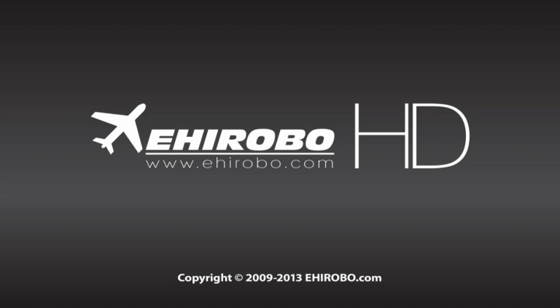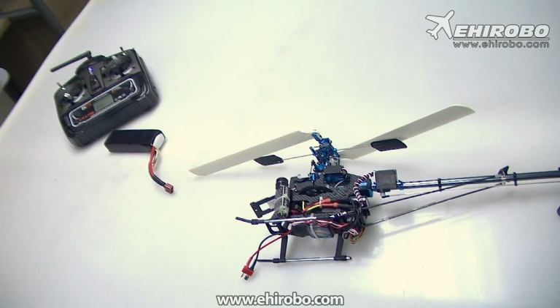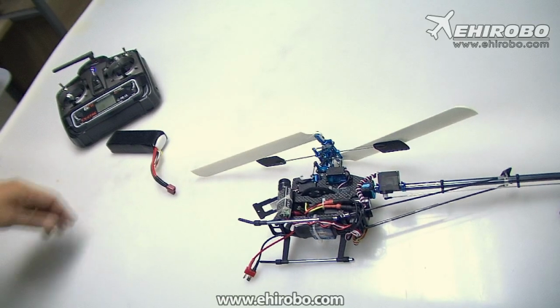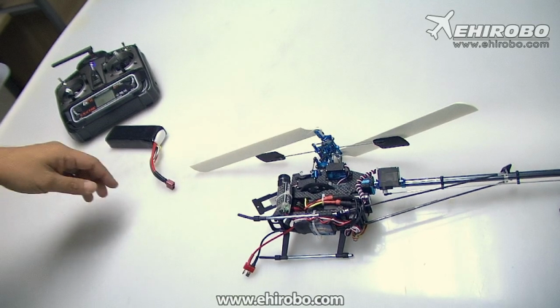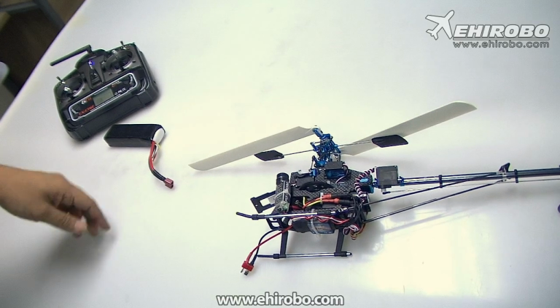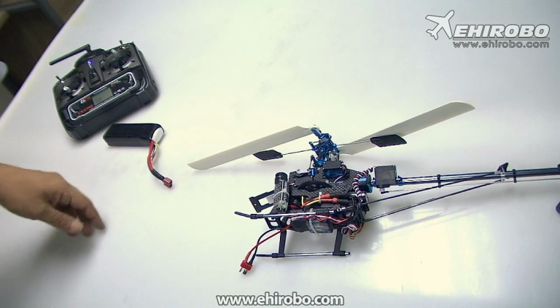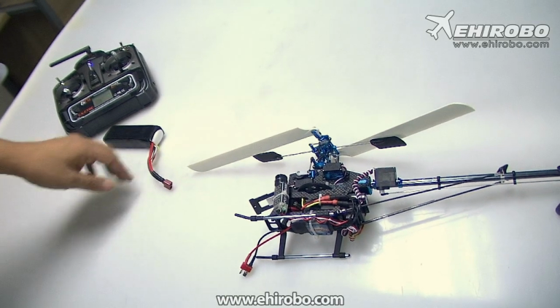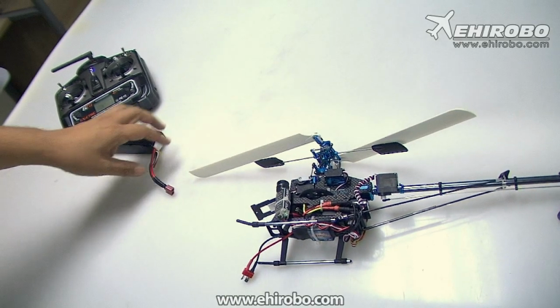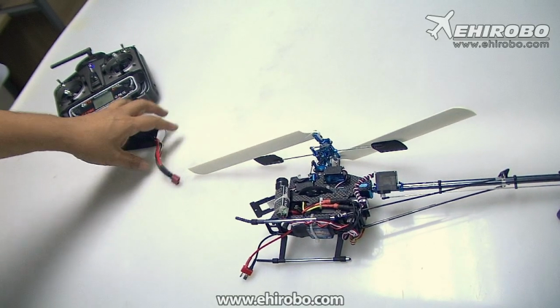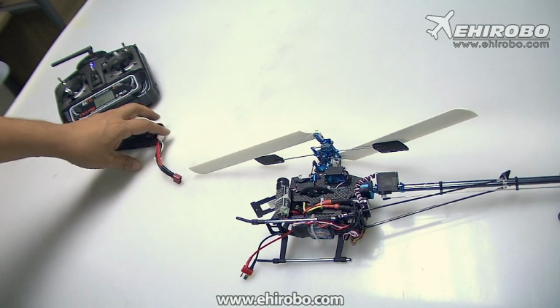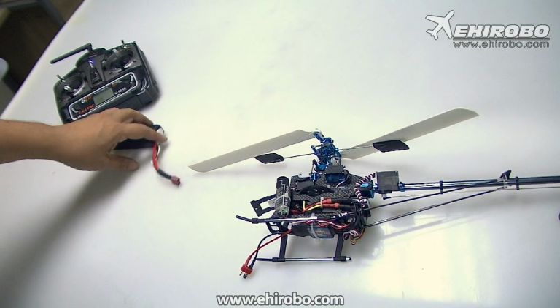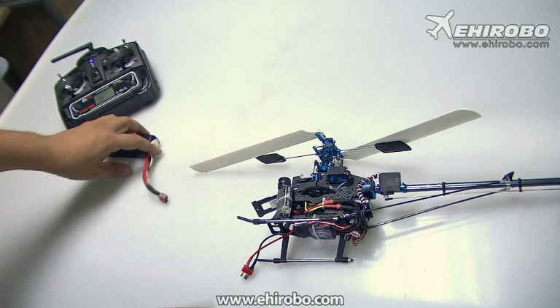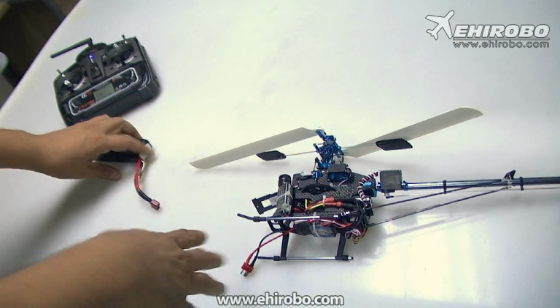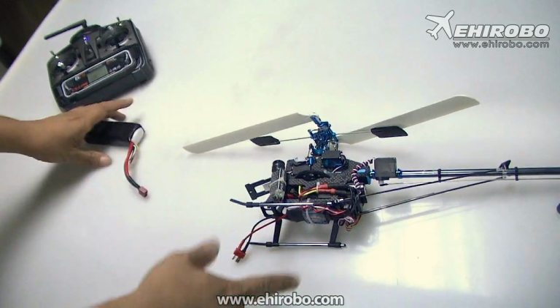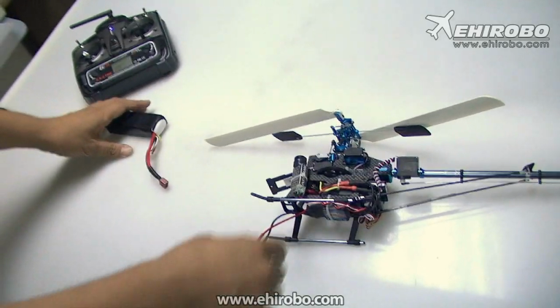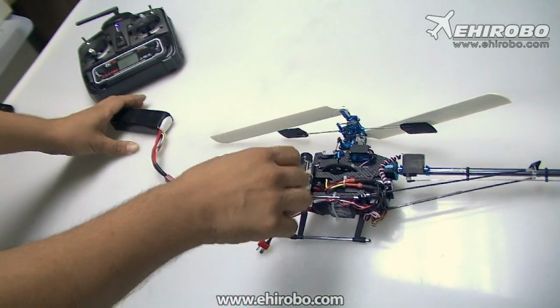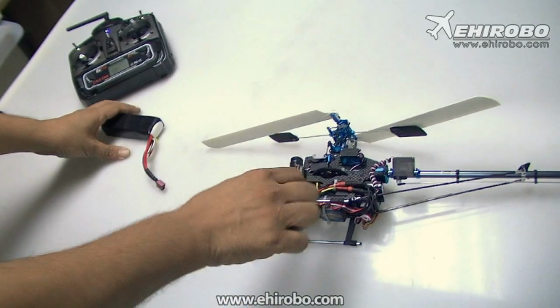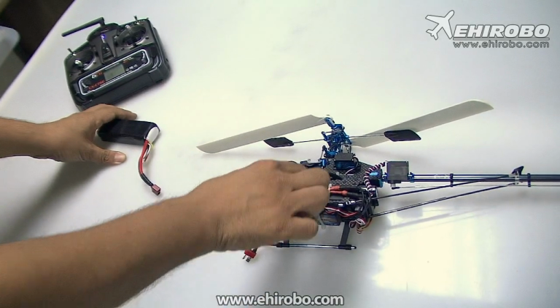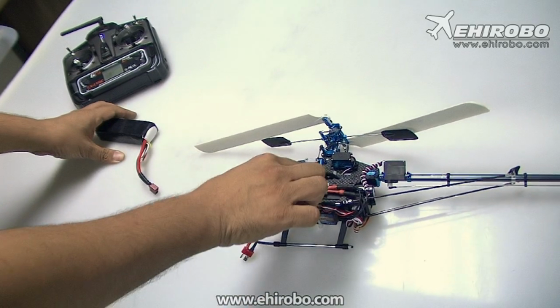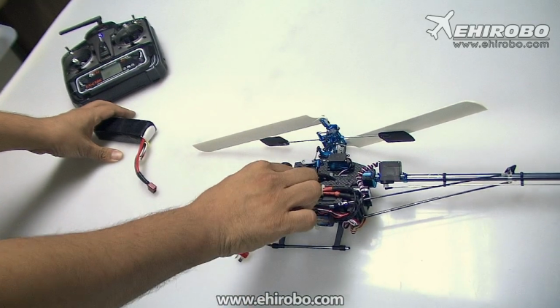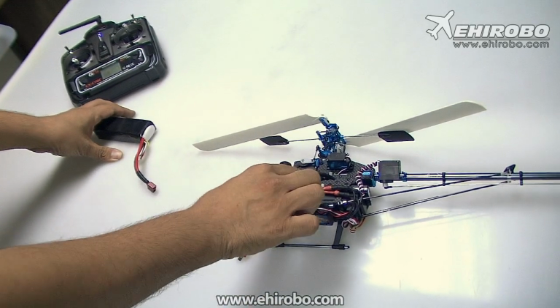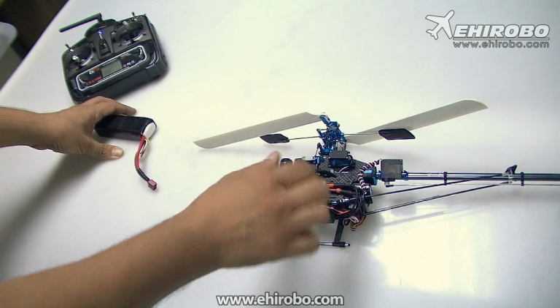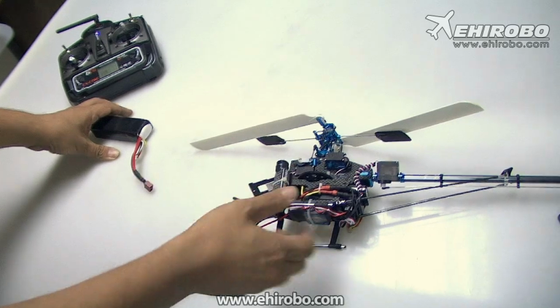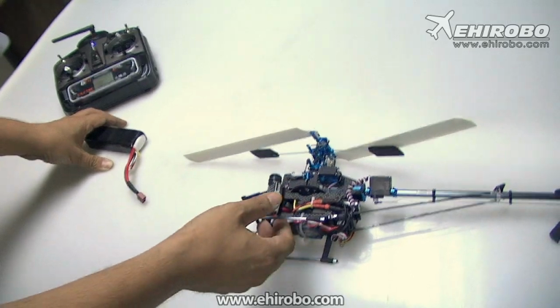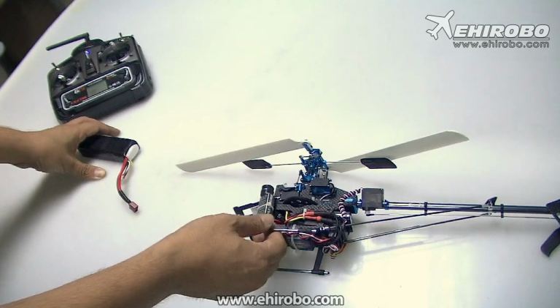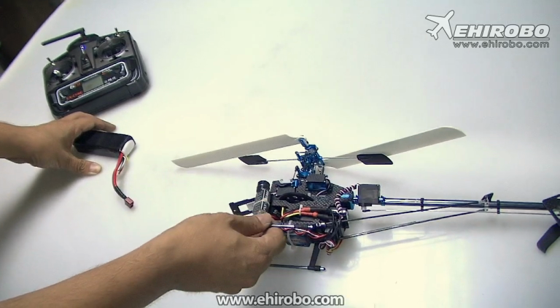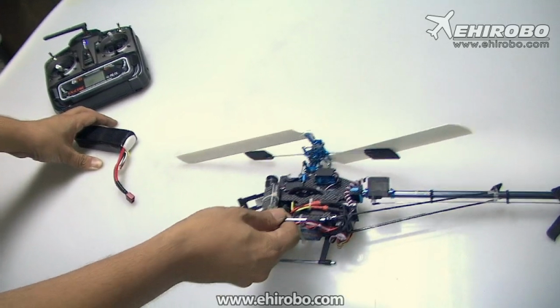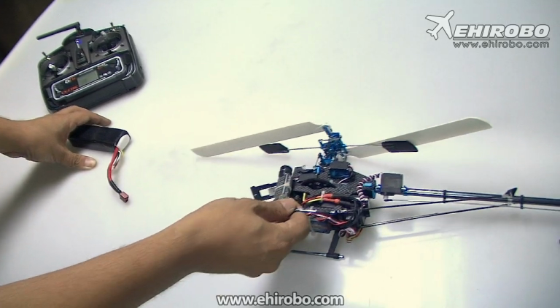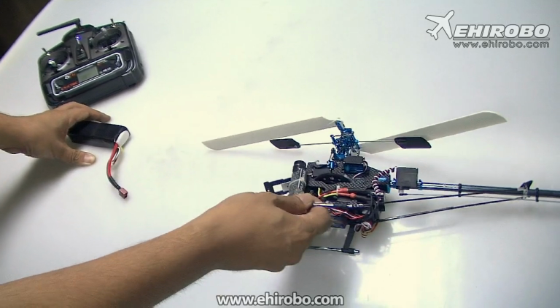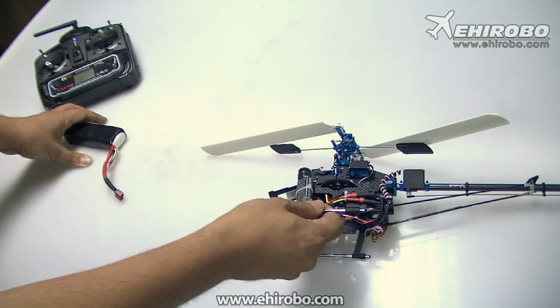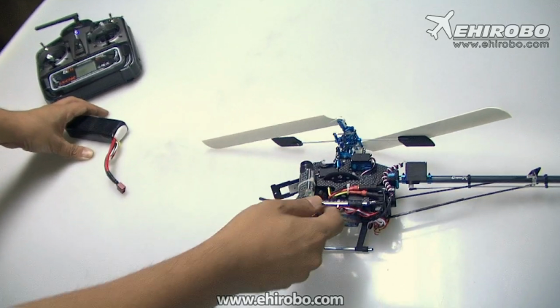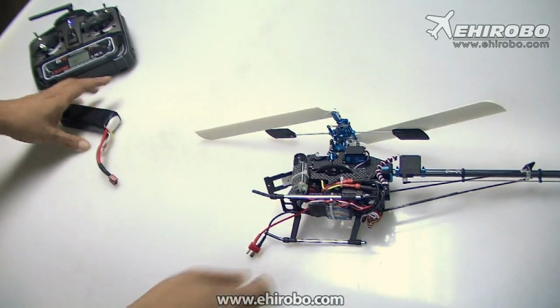Welcome to EA Robo.com. This is just a quick video to show you how to use a tachometer for main rotor.